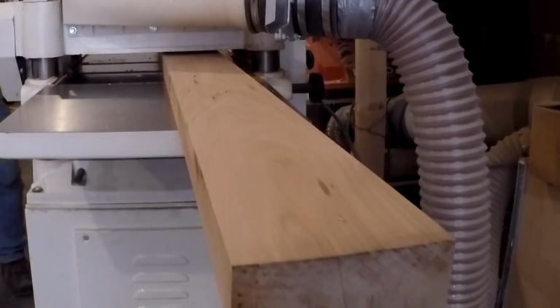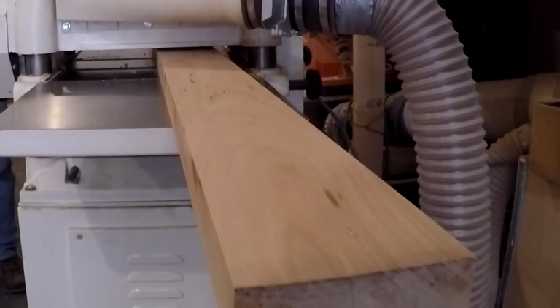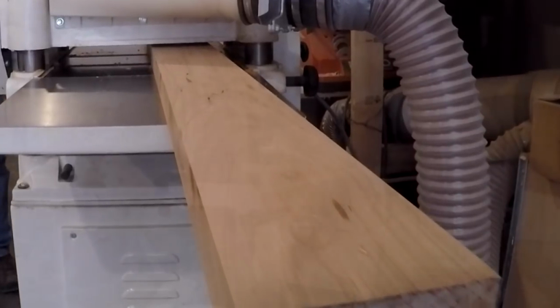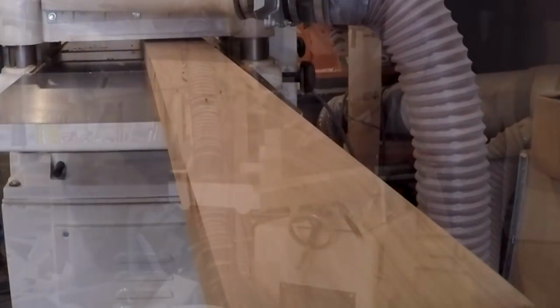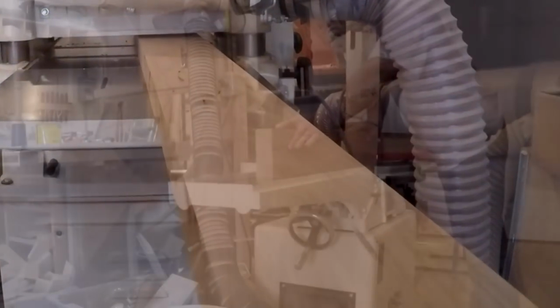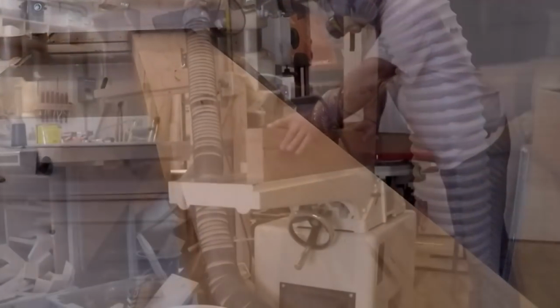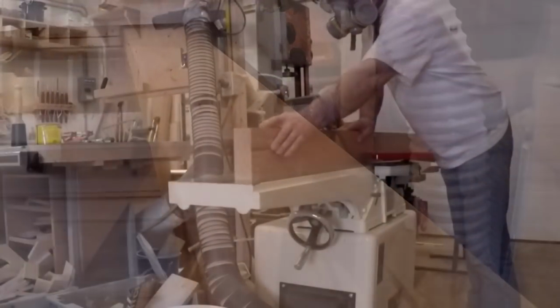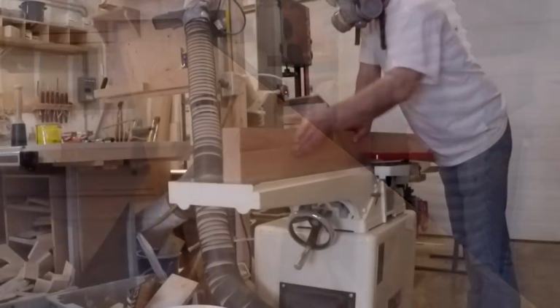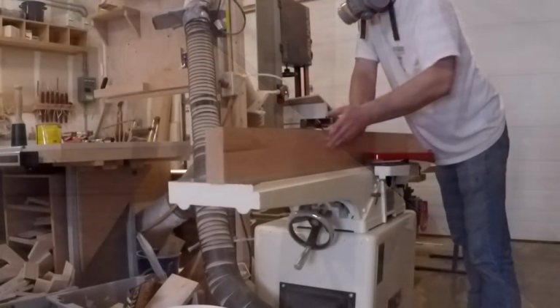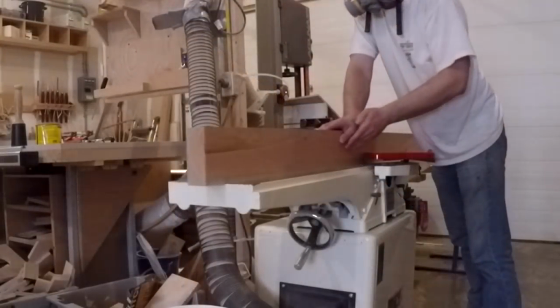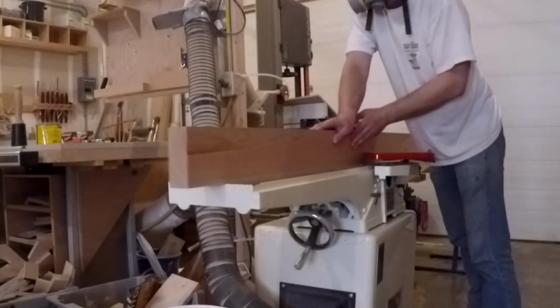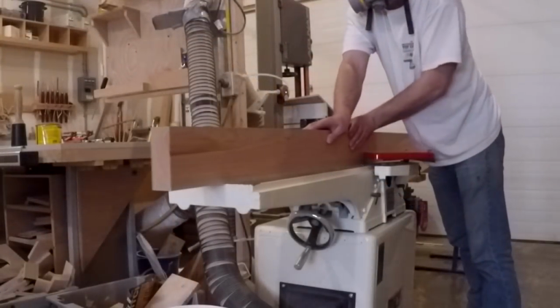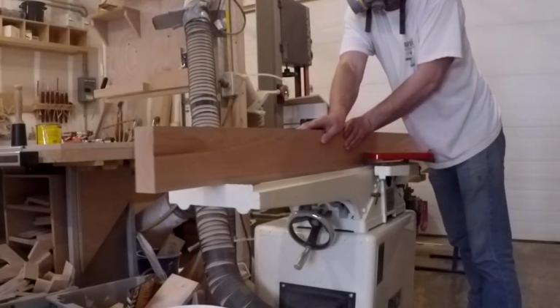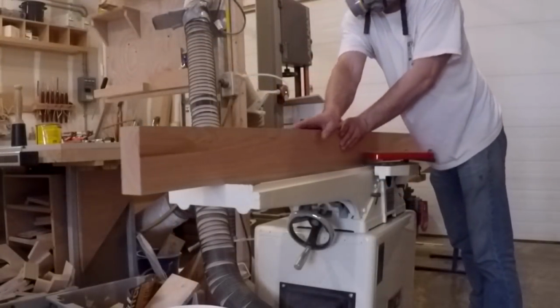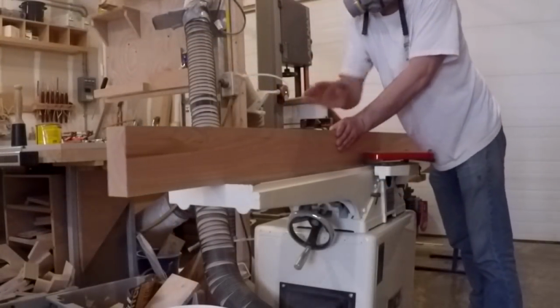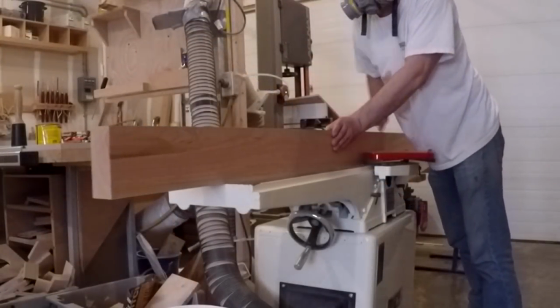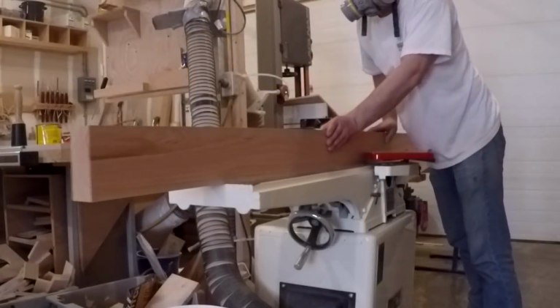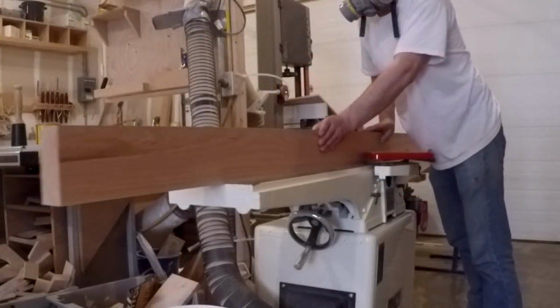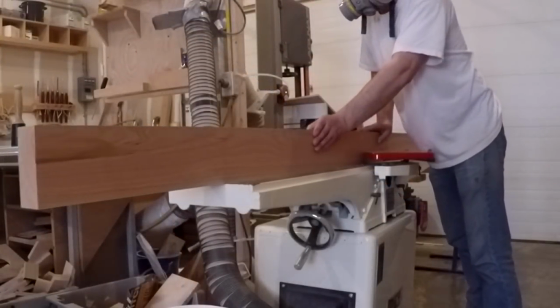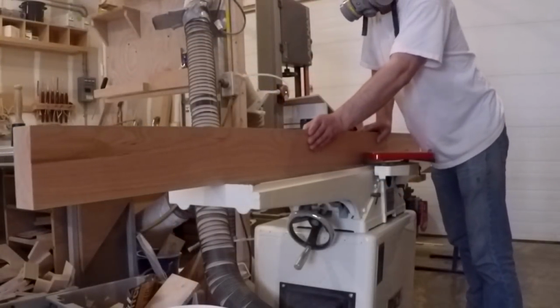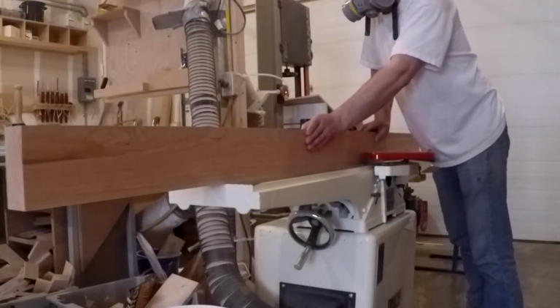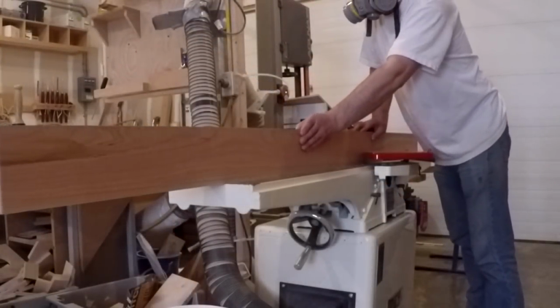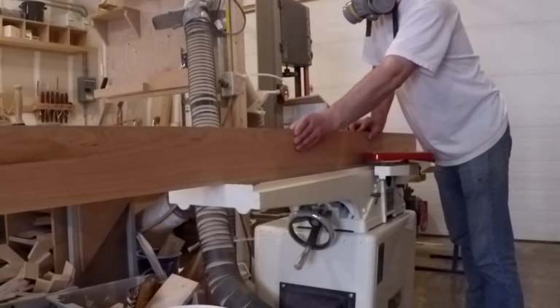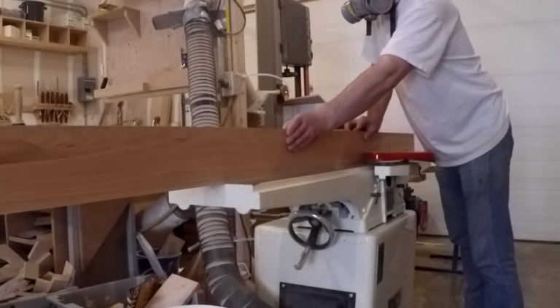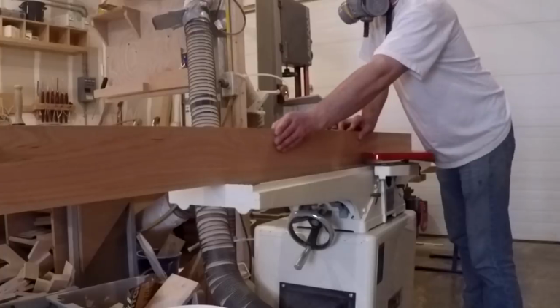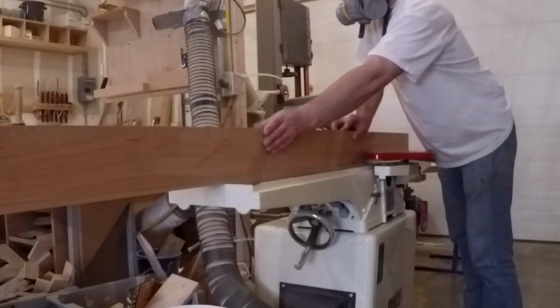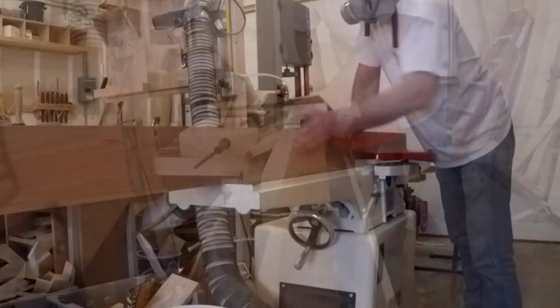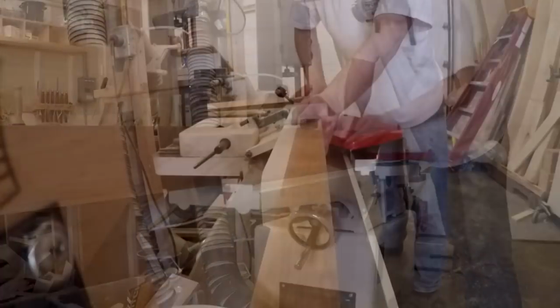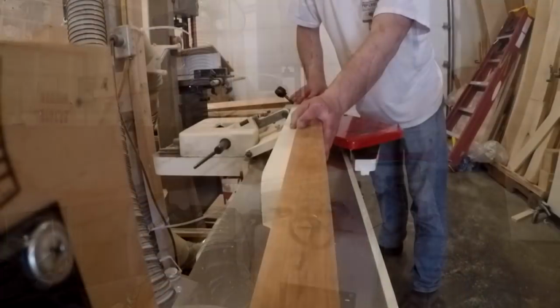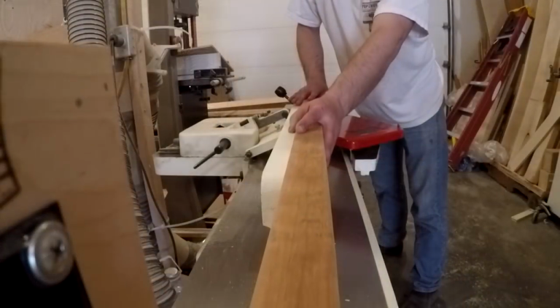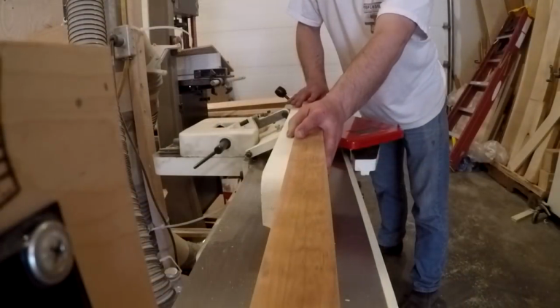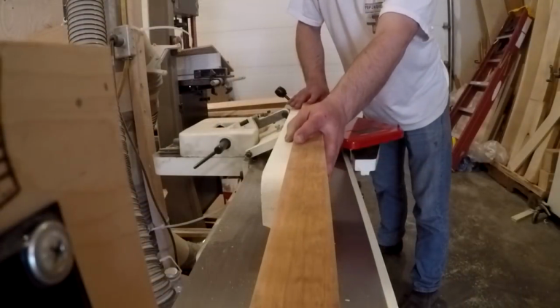I was commissioned to build all the doors in a client's house. It included four barn doors, a pocket door, and a few bedroom and bathroom doors.